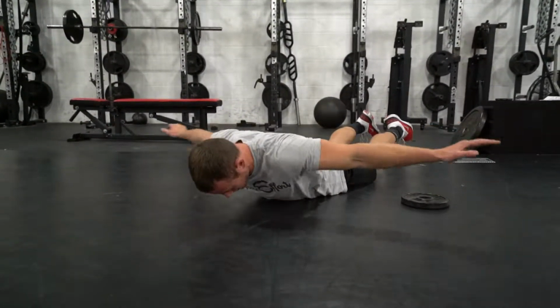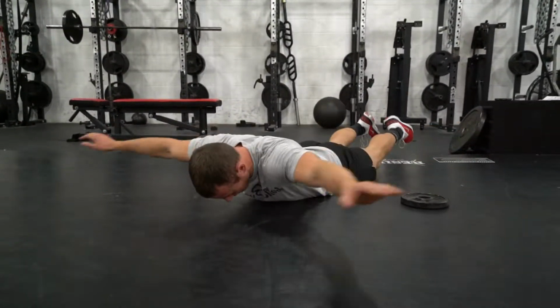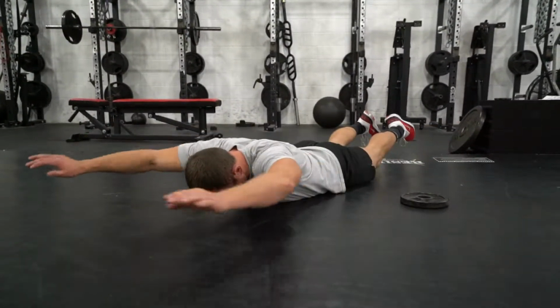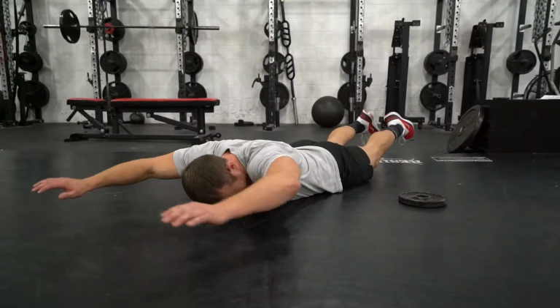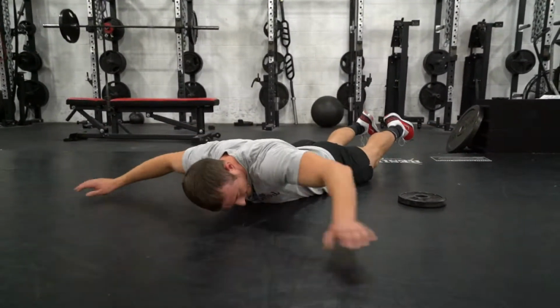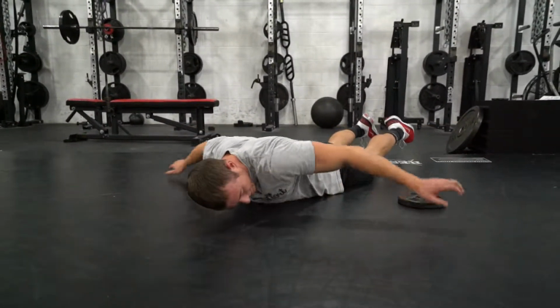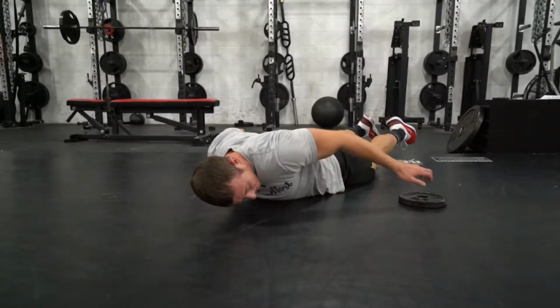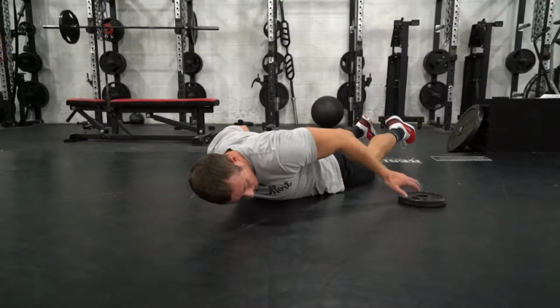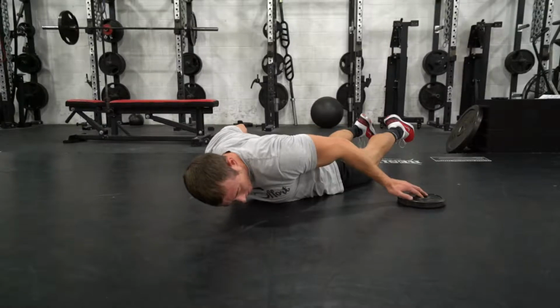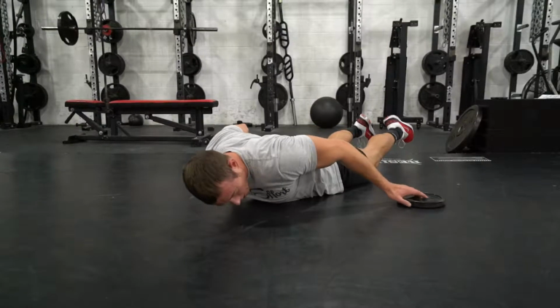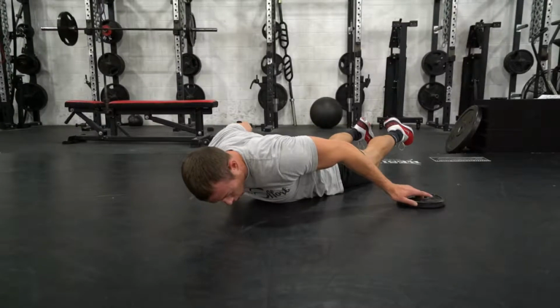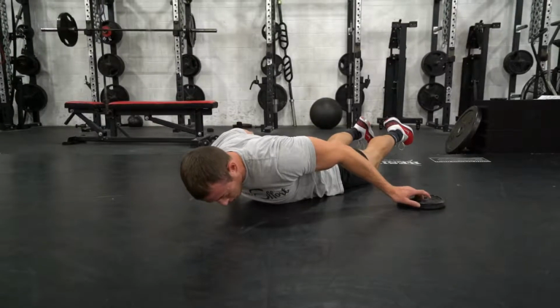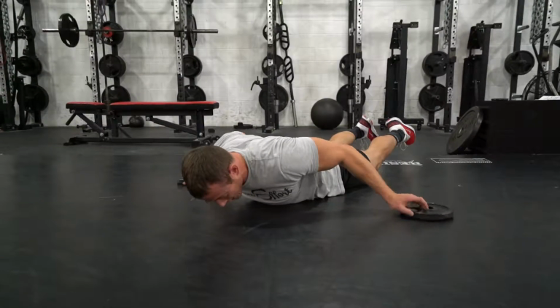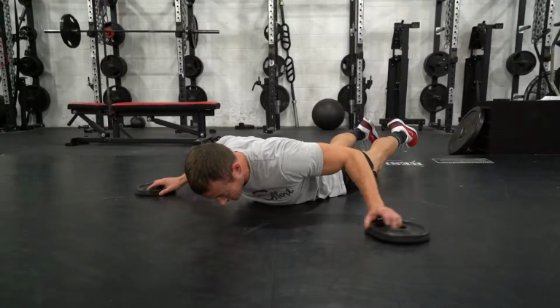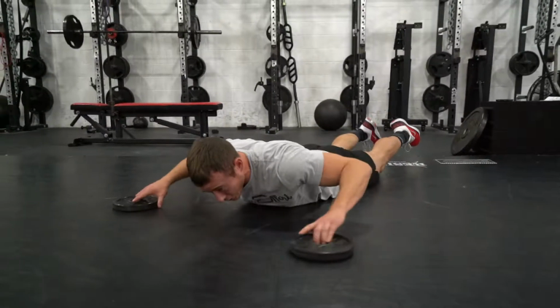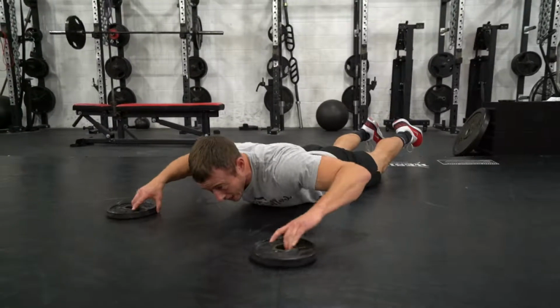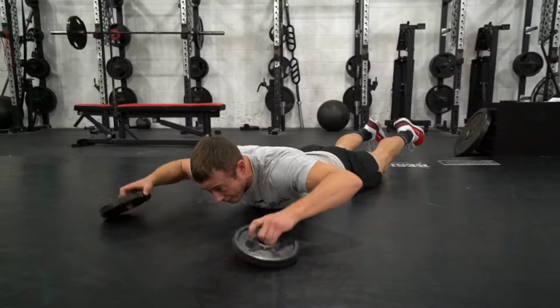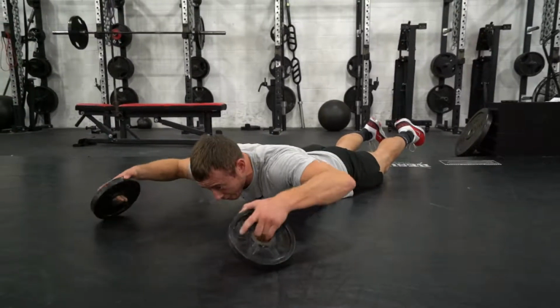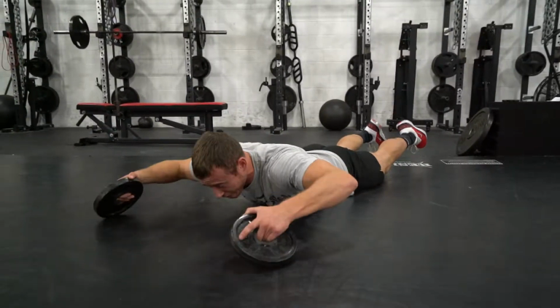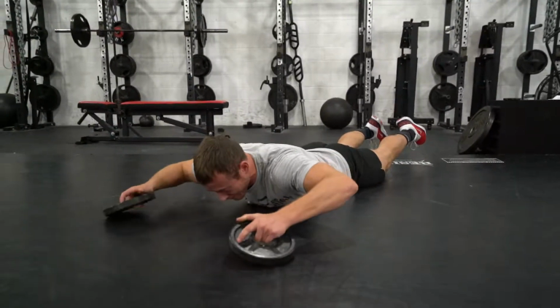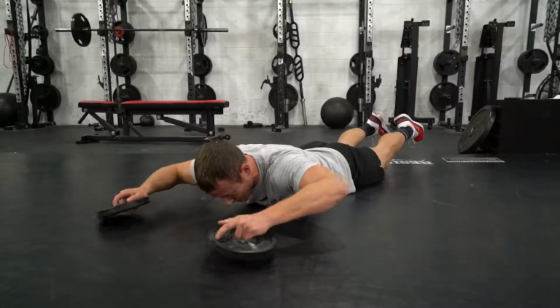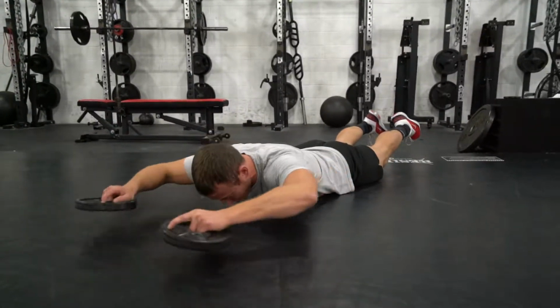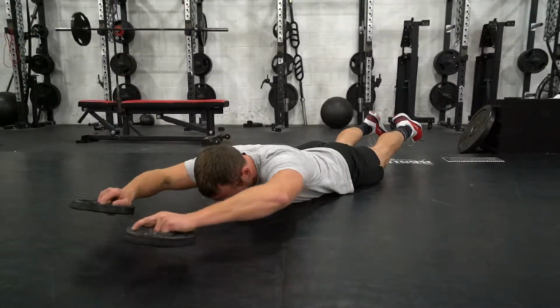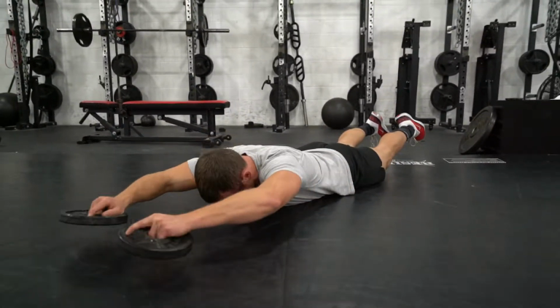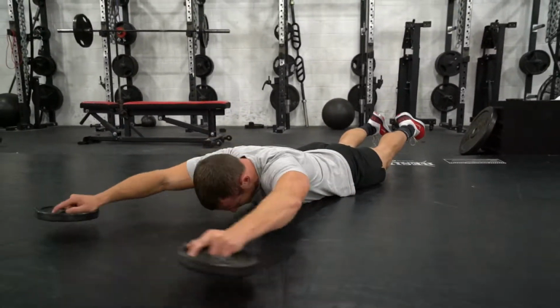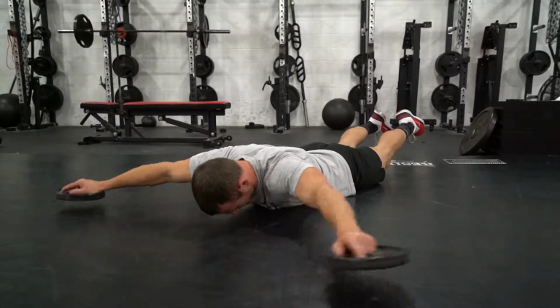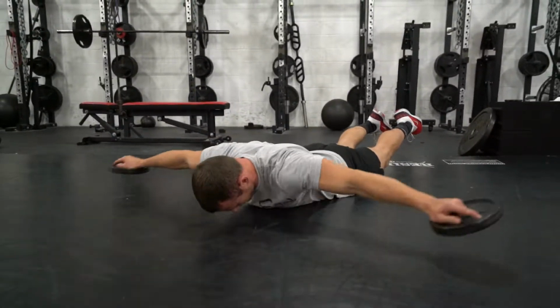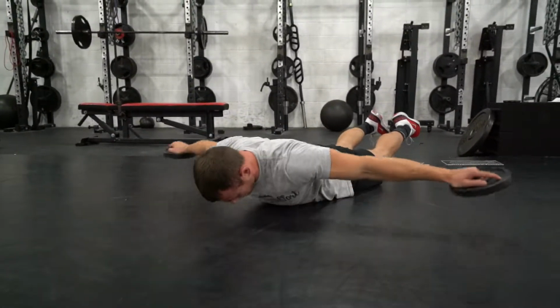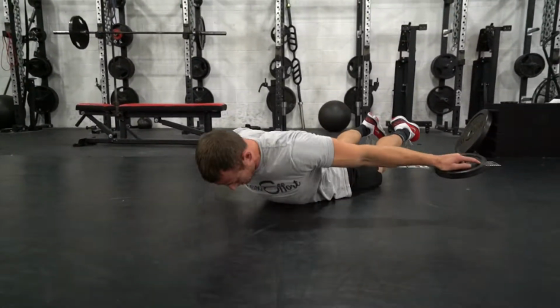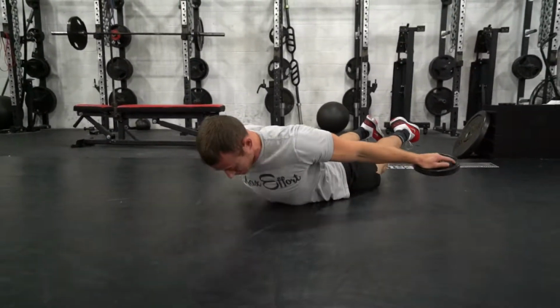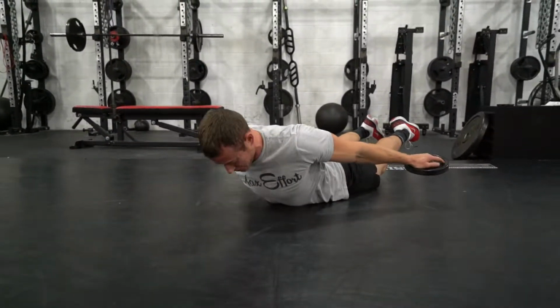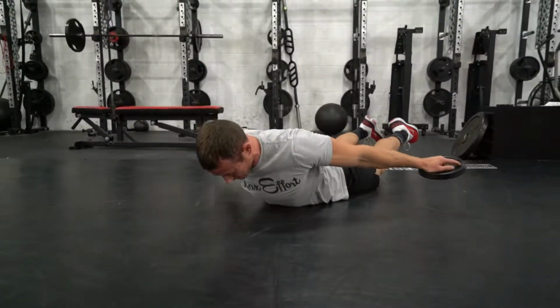If you're advanced, hold light two and a half or five pound plates and squeeze.